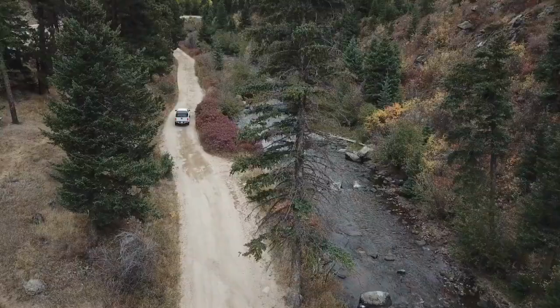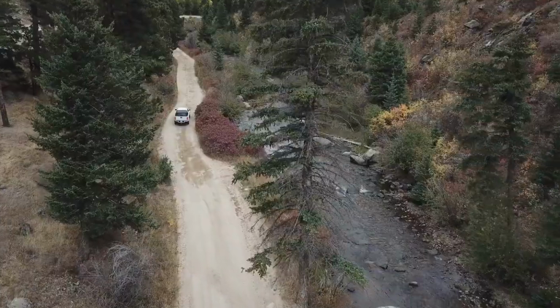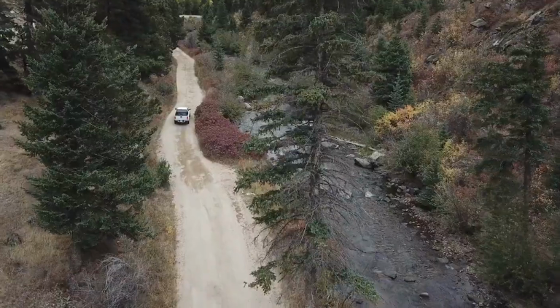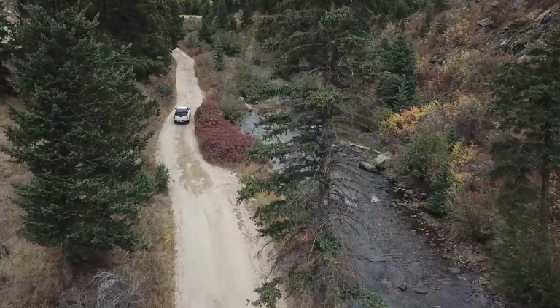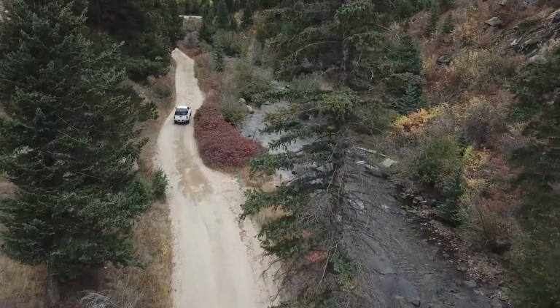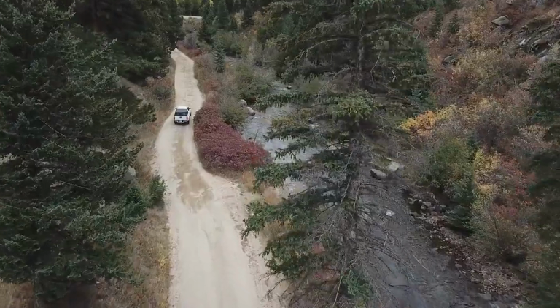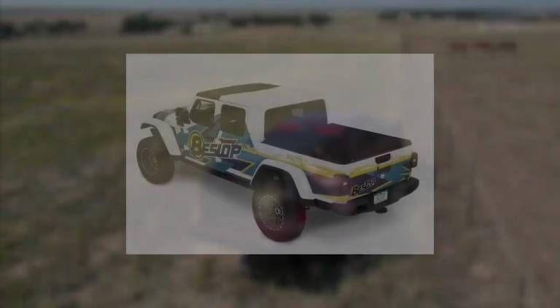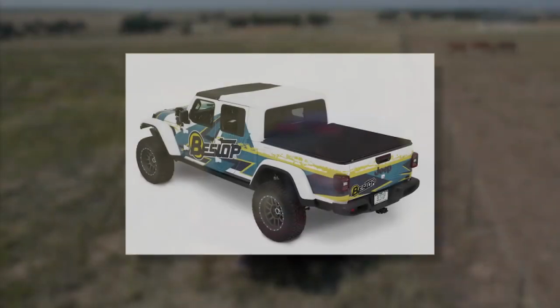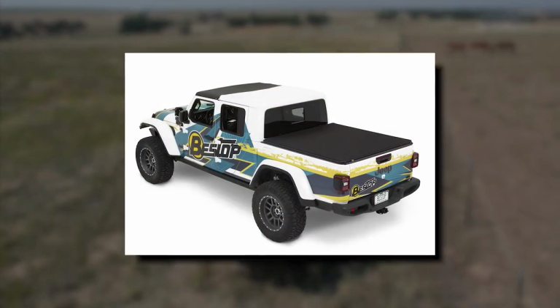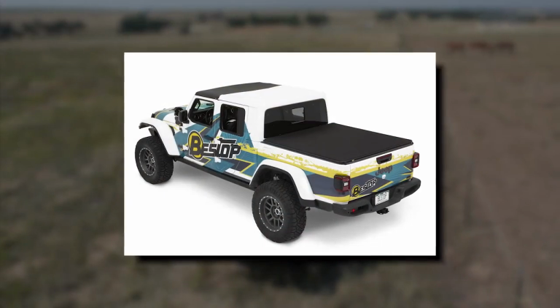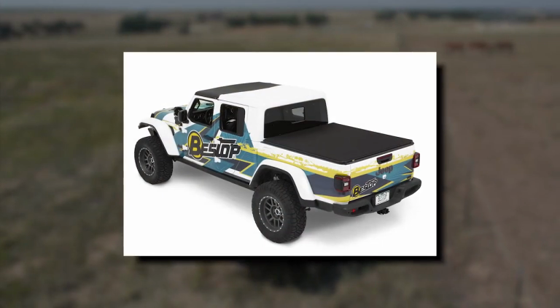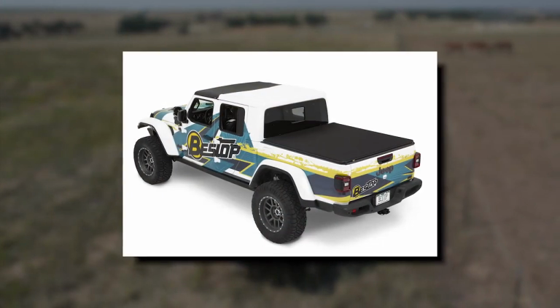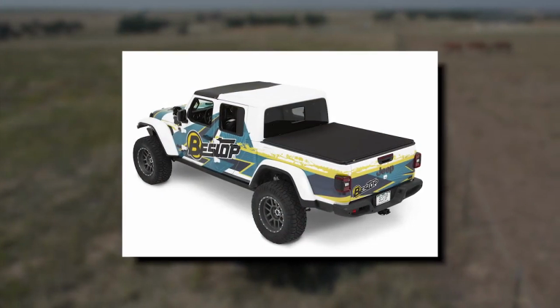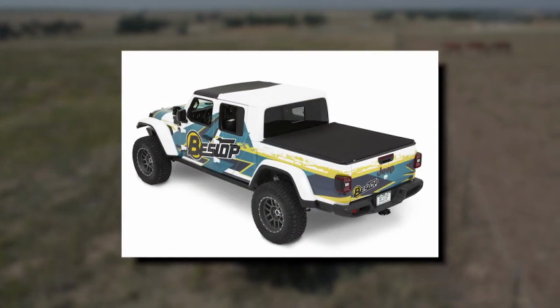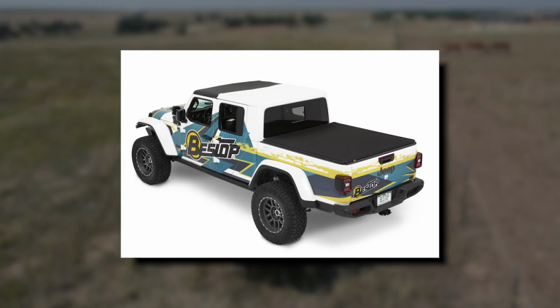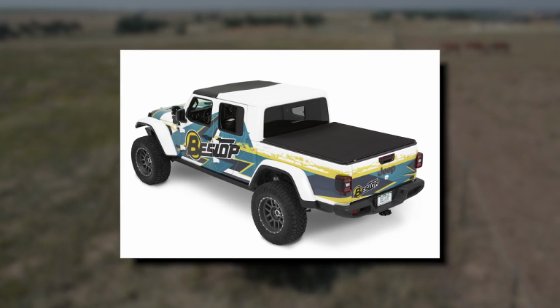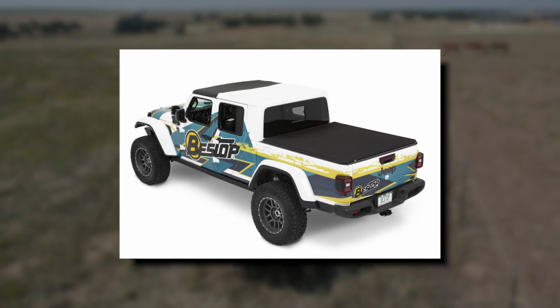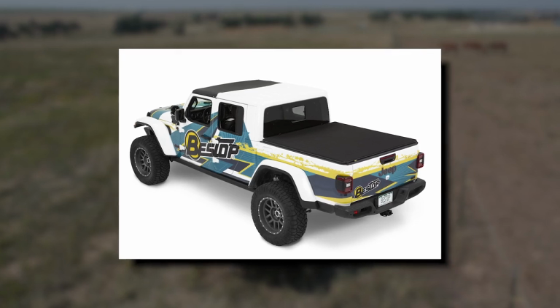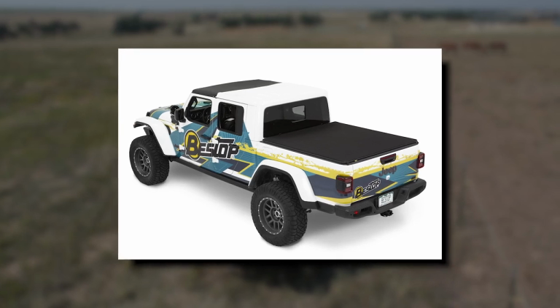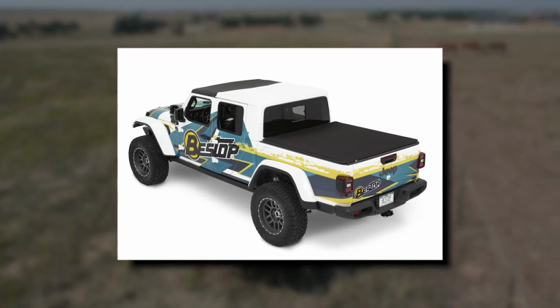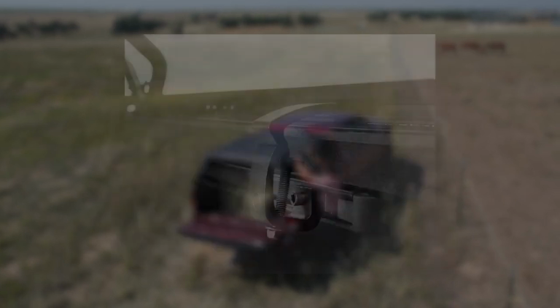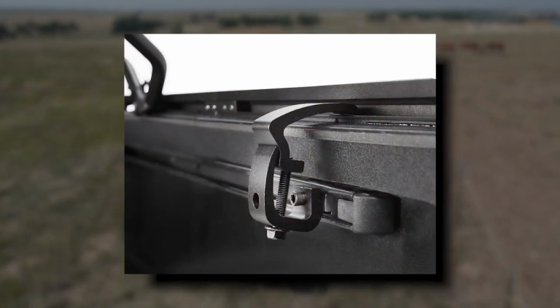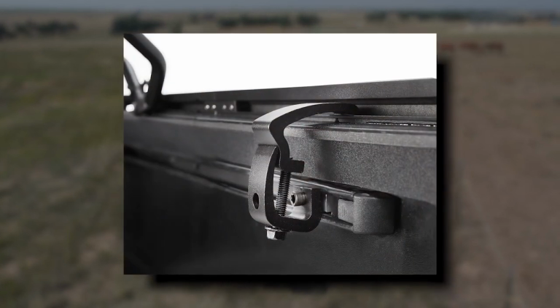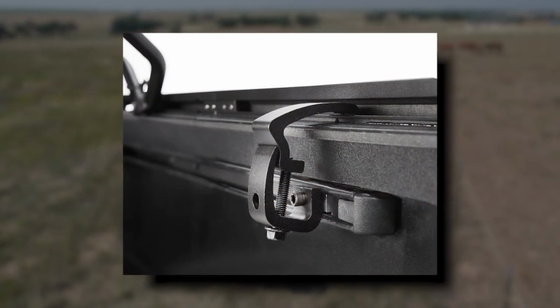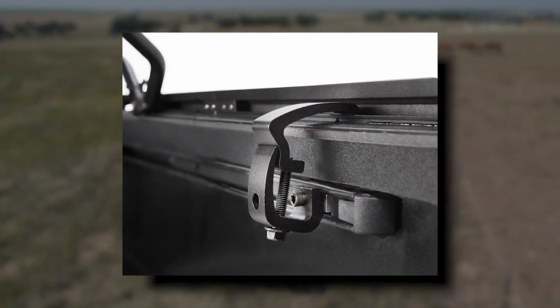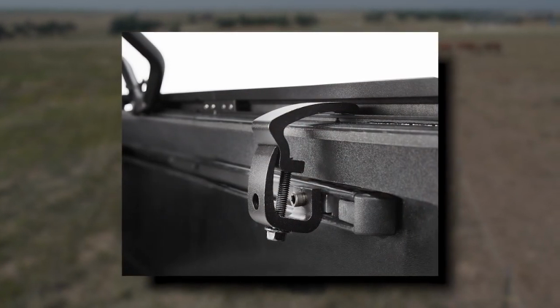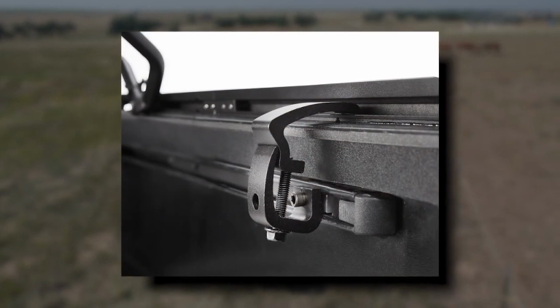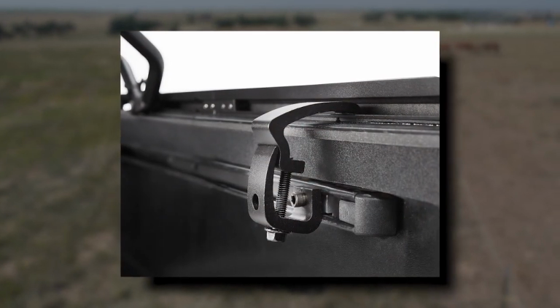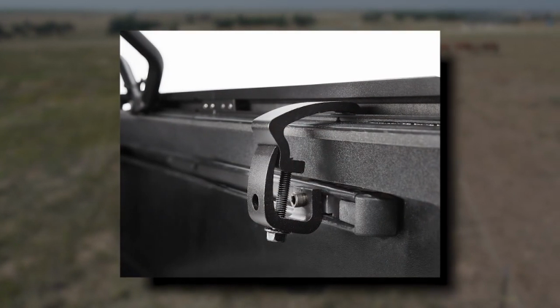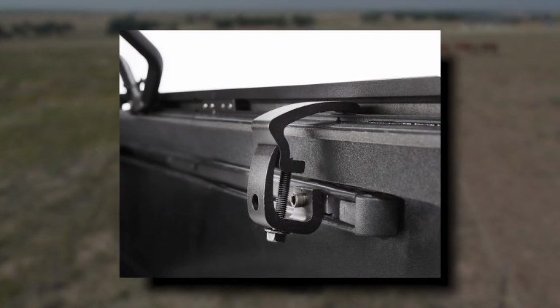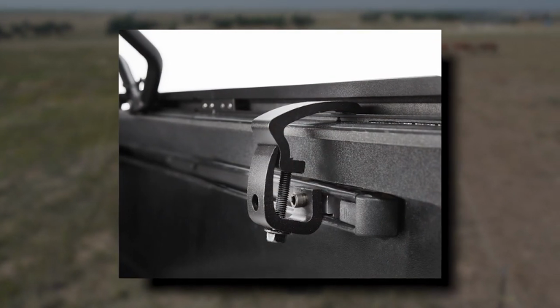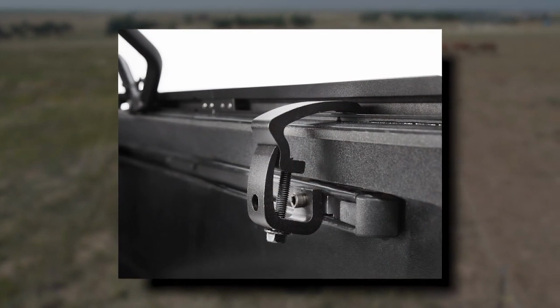Want to switch to a tonneau cover? The Super Top for Truck 2 tonneau cover is now available and doesn't require removal of the bed rails, making installation a breeze.